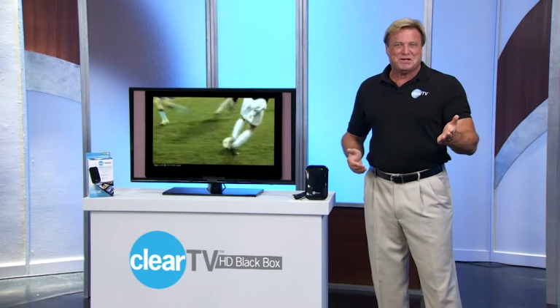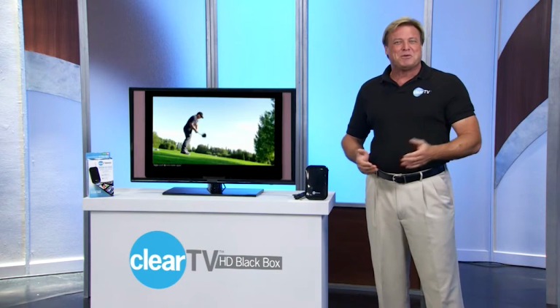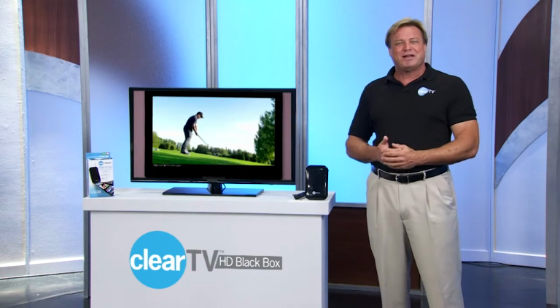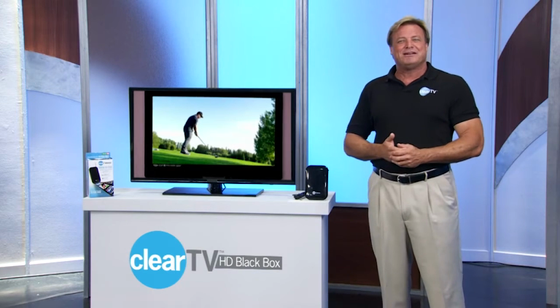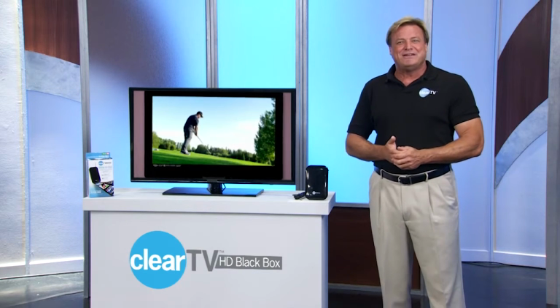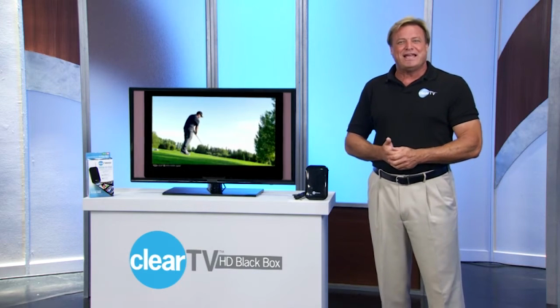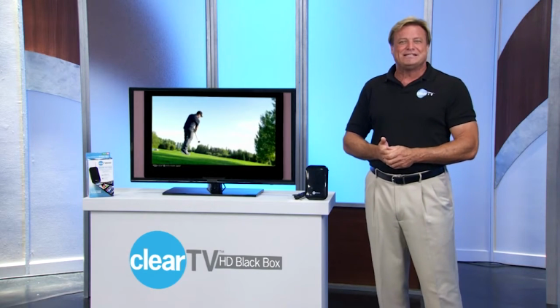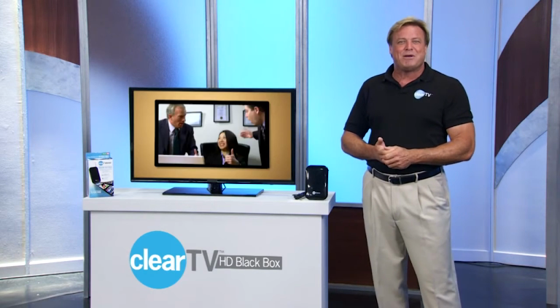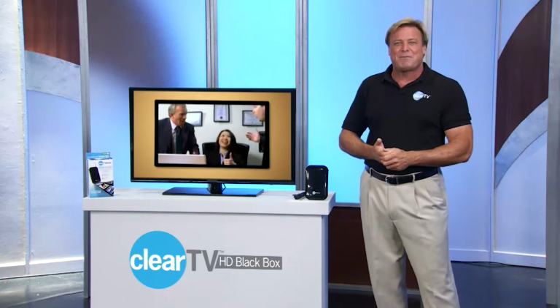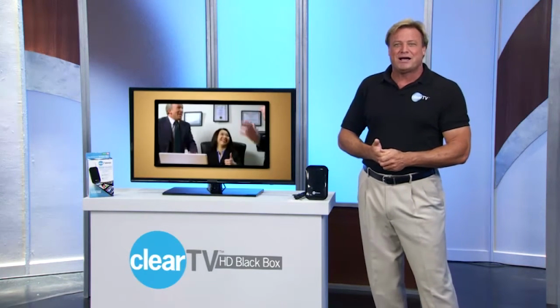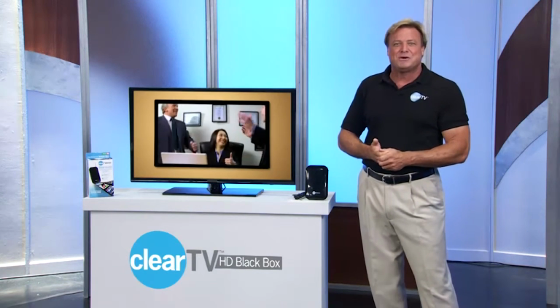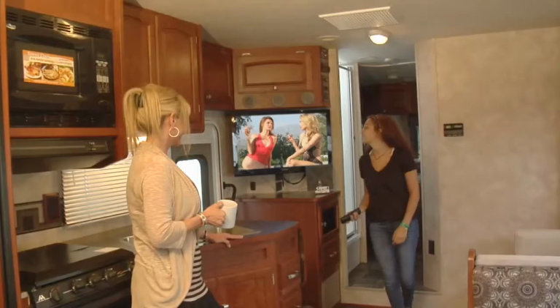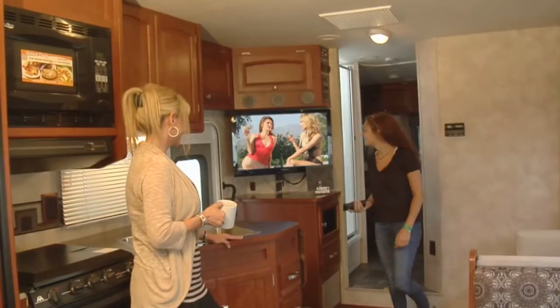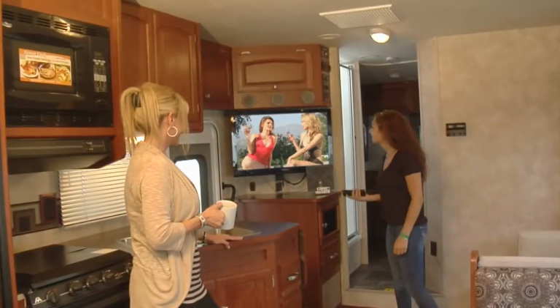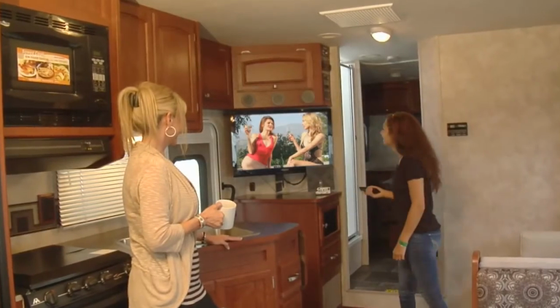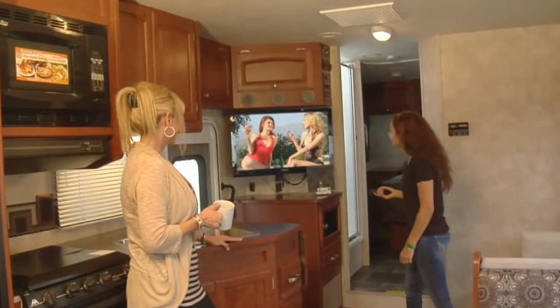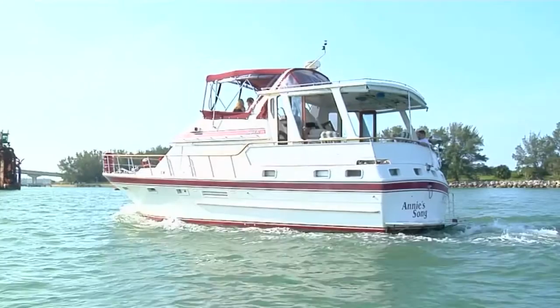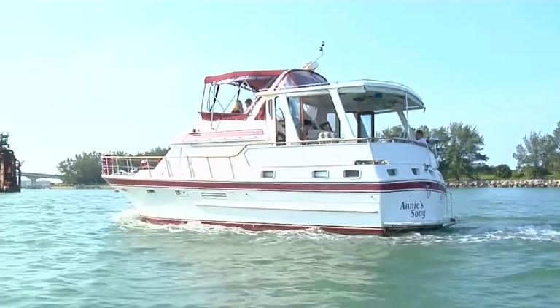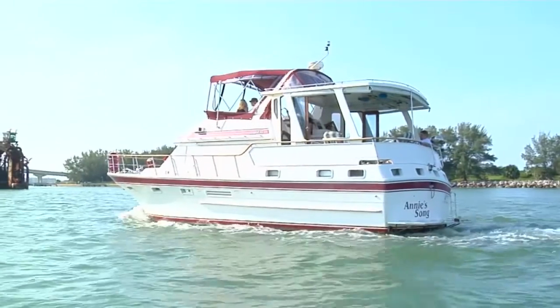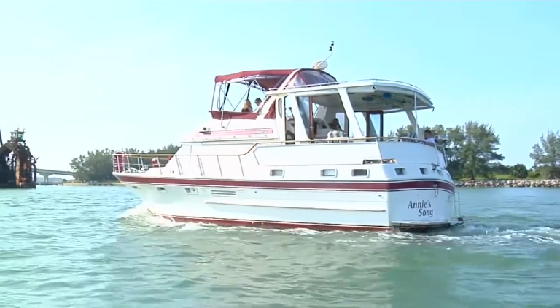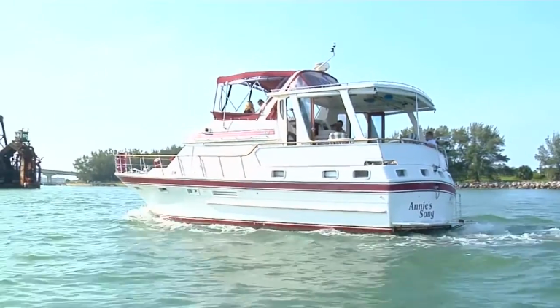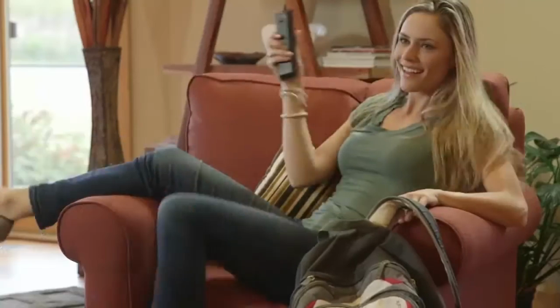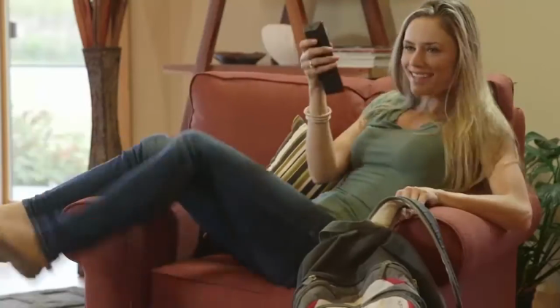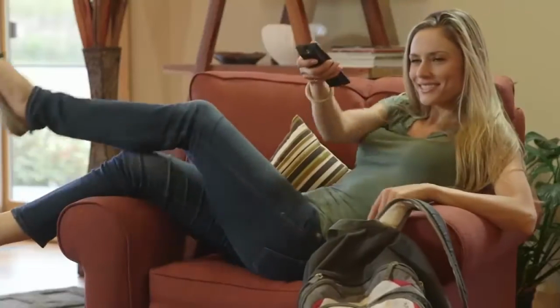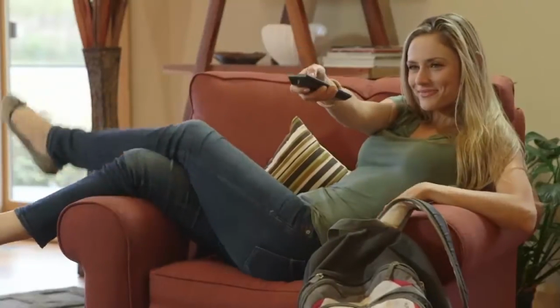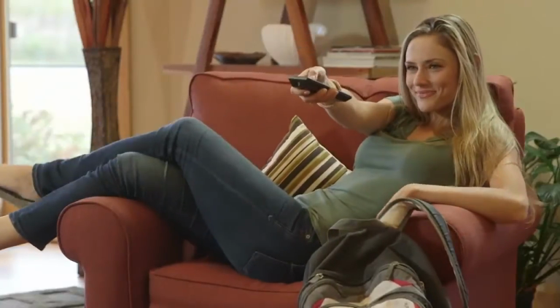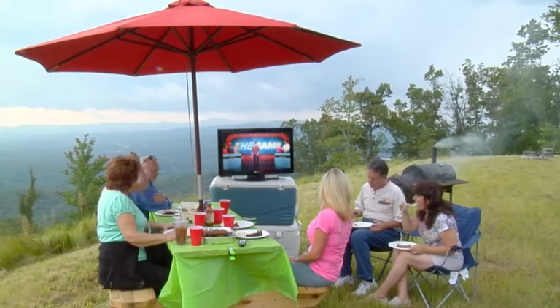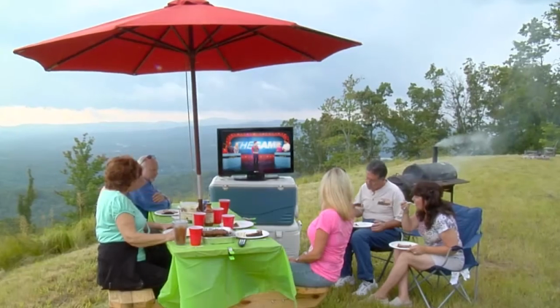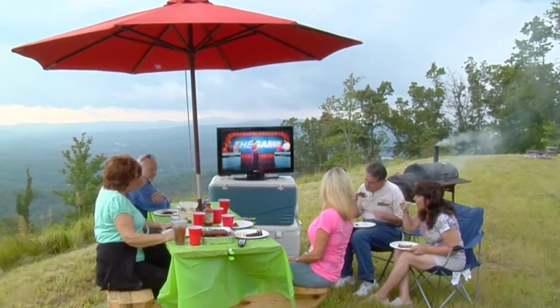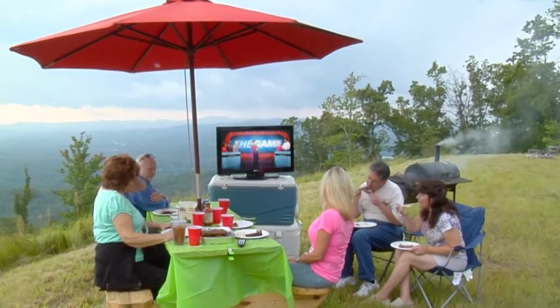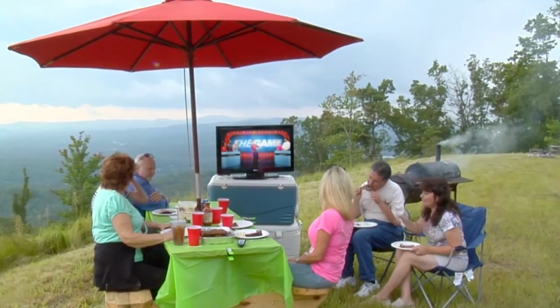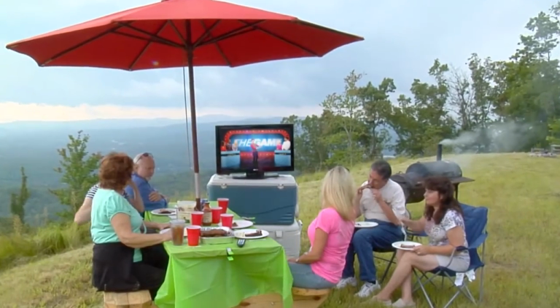It travels with you — you can bring ClearTV HD Black Box with you in your RV, your boat, your kids' dorm room, while you're camping or at the beach.